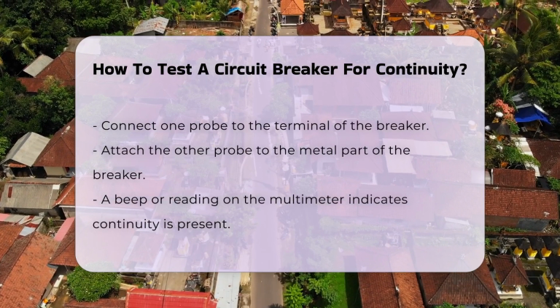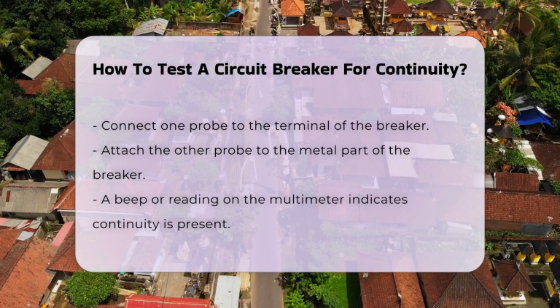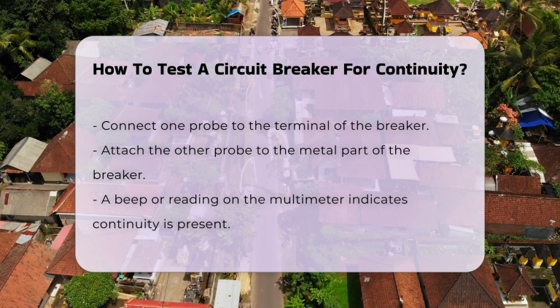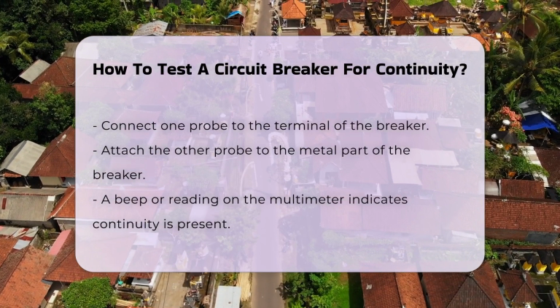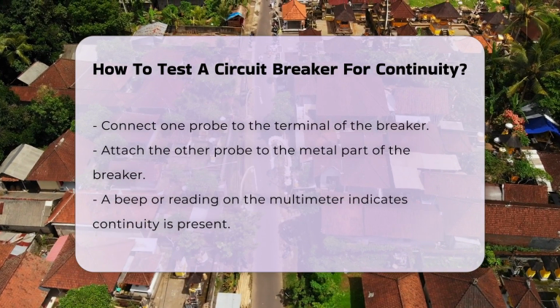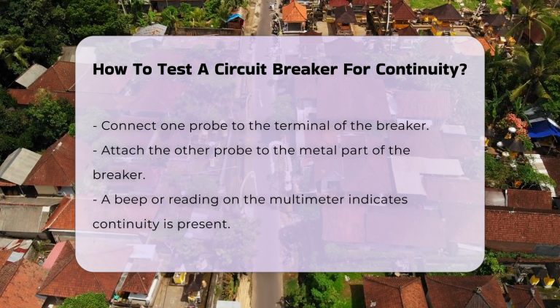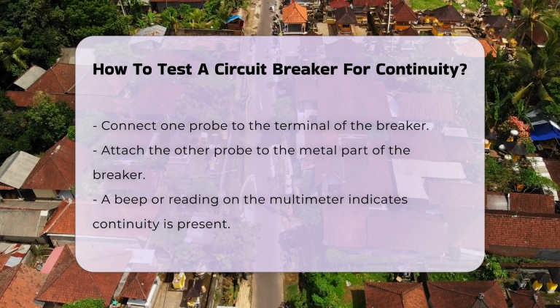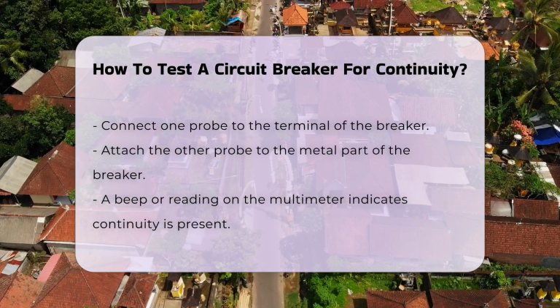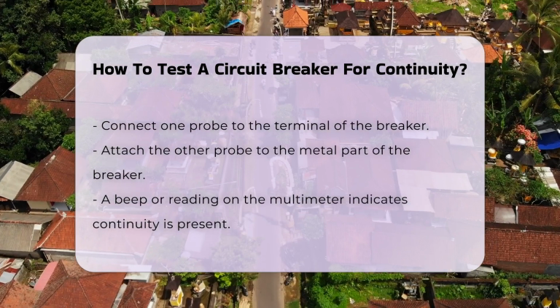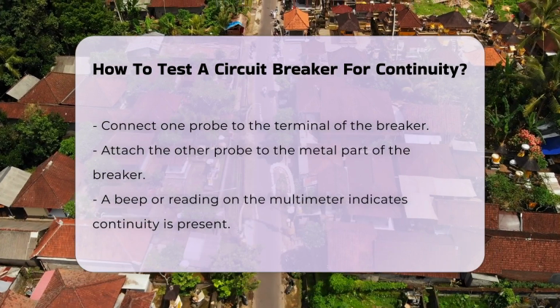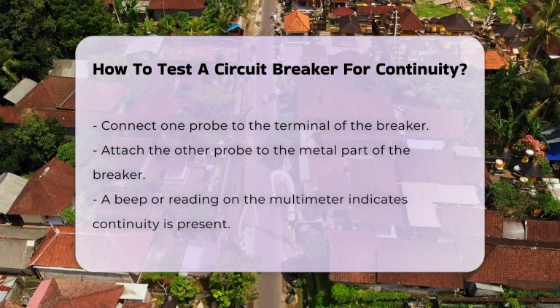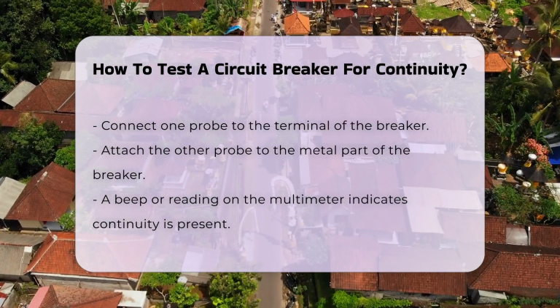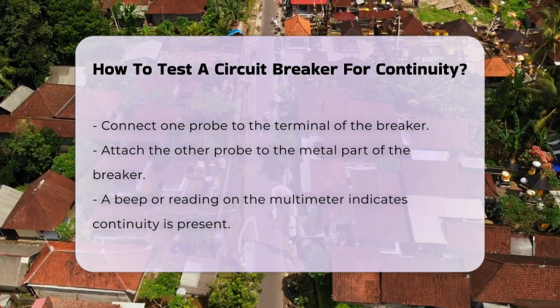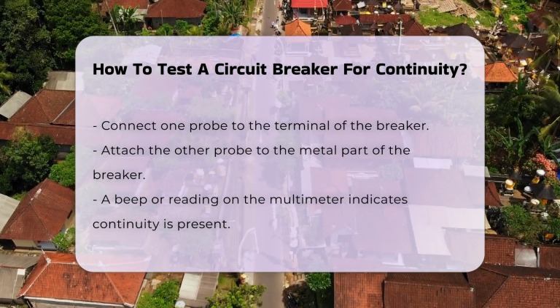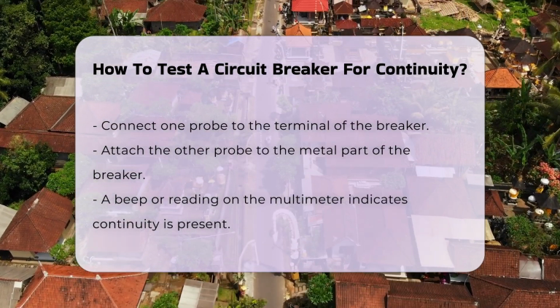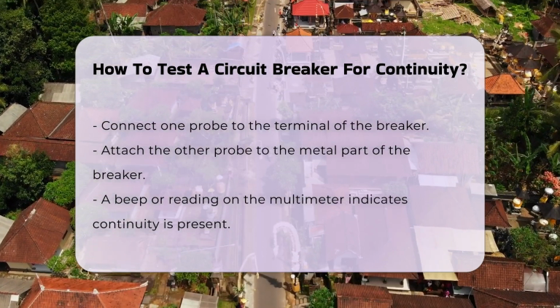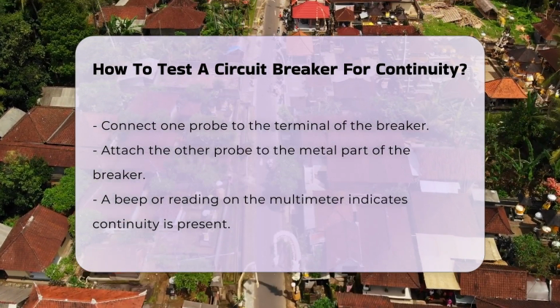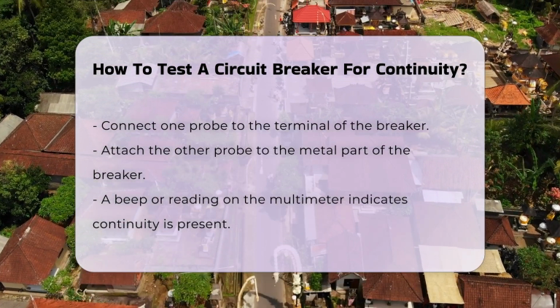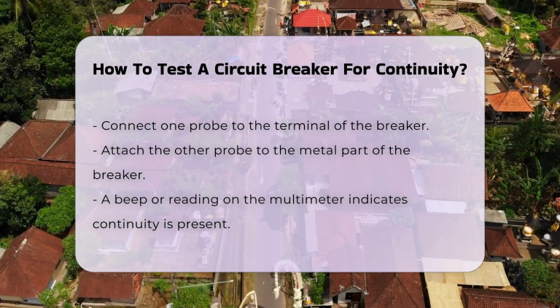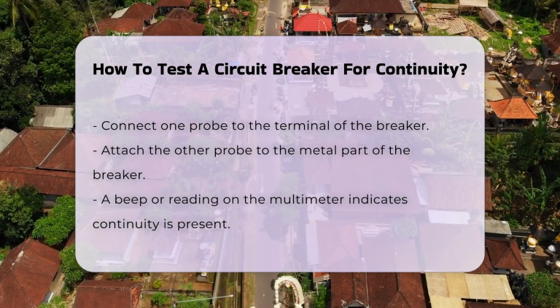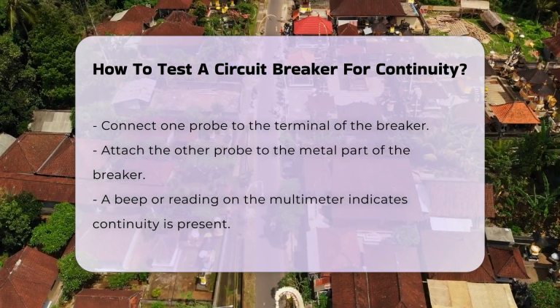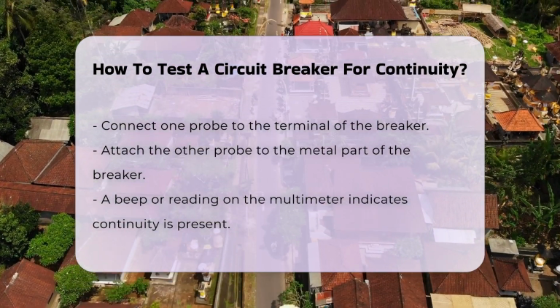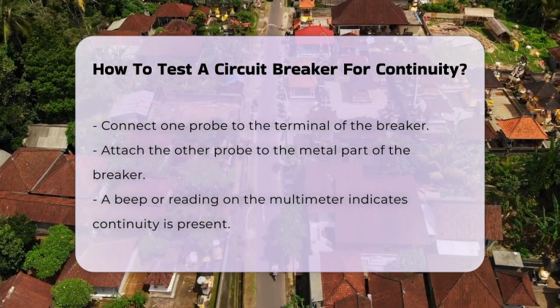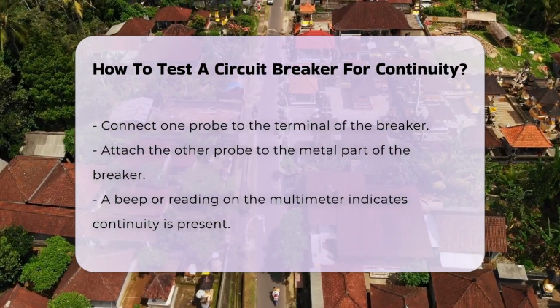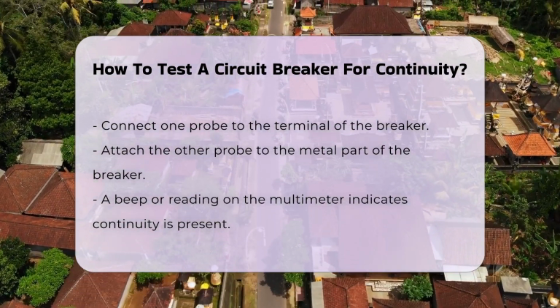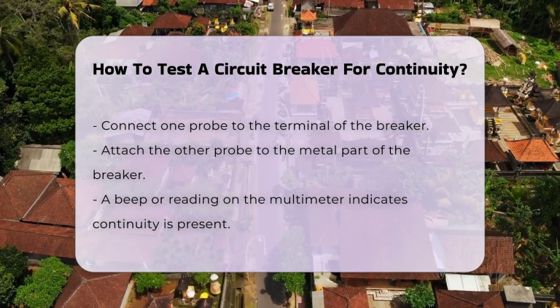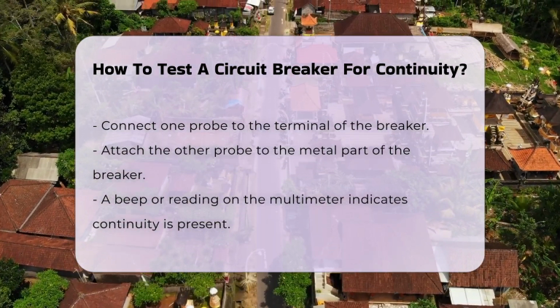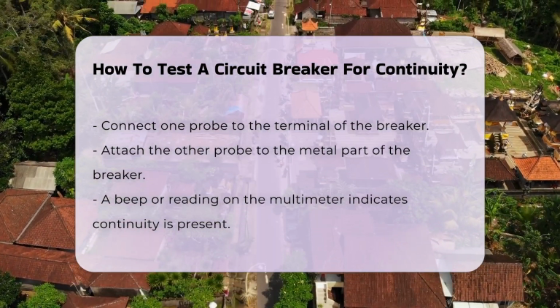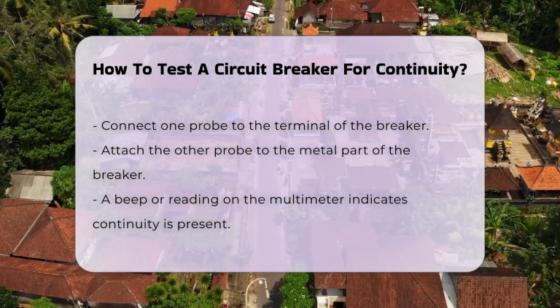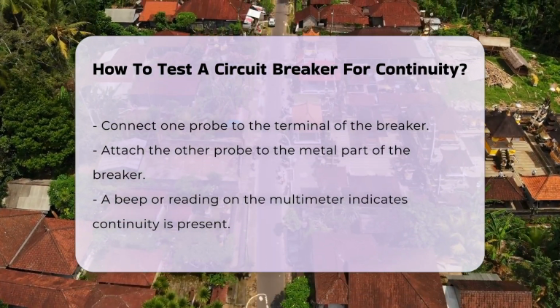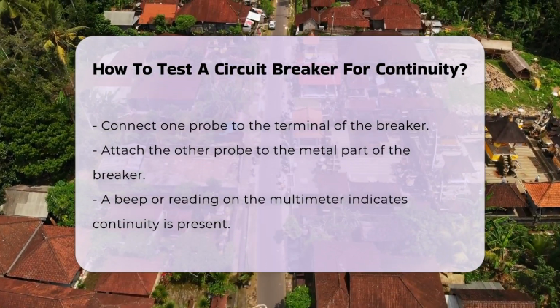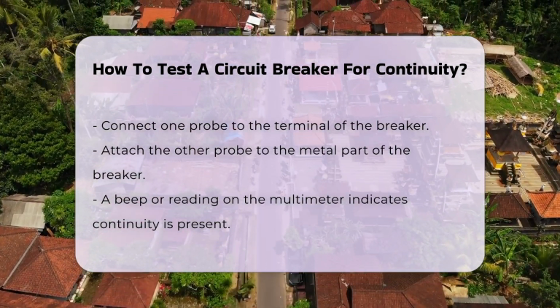Connect one probe to the terminal of the breaker, then connect the other probe to the metal part of the breaker.